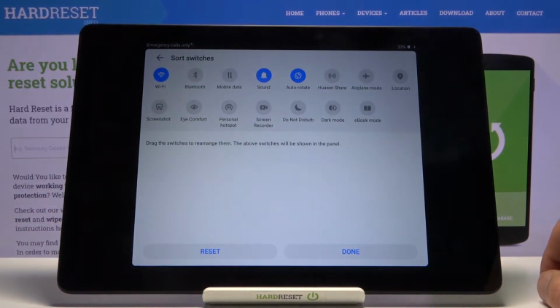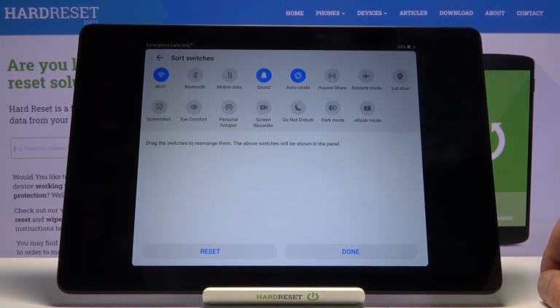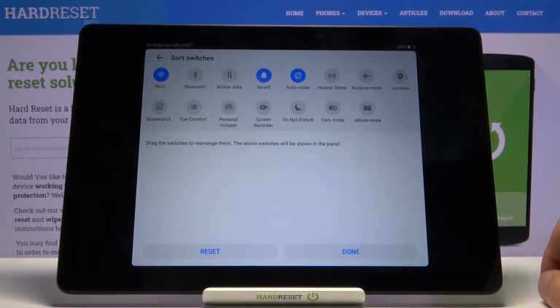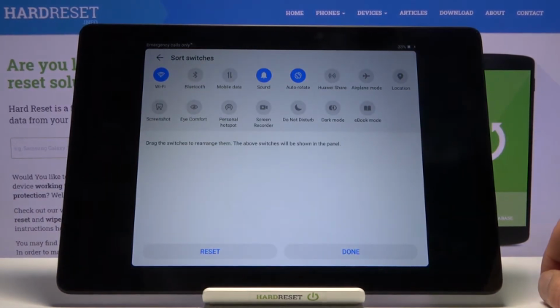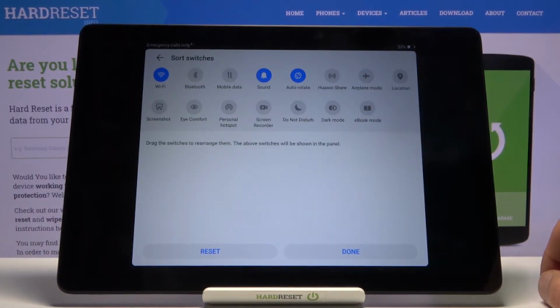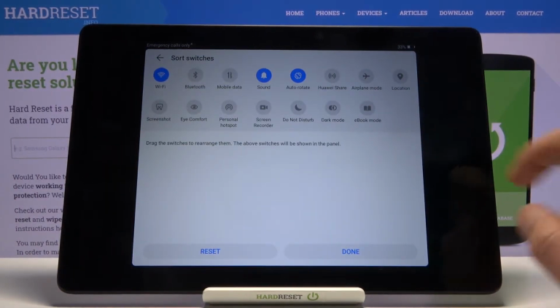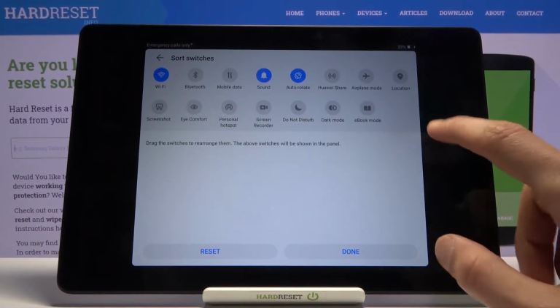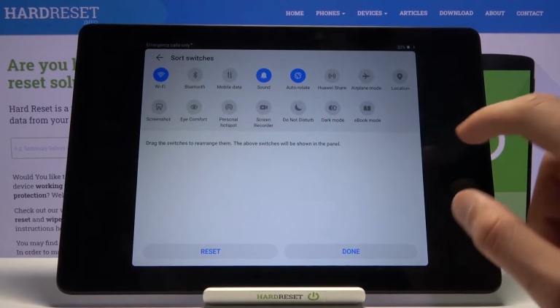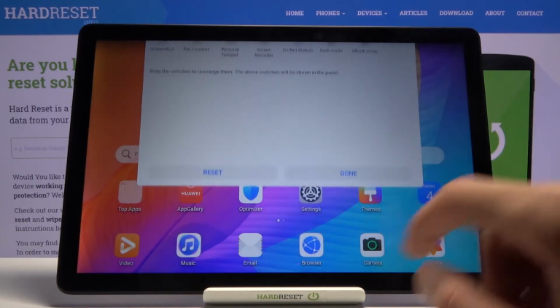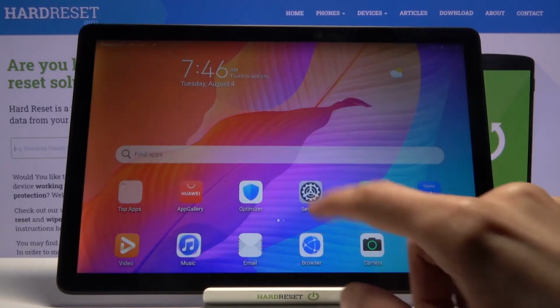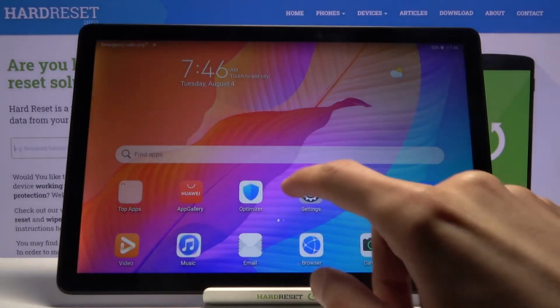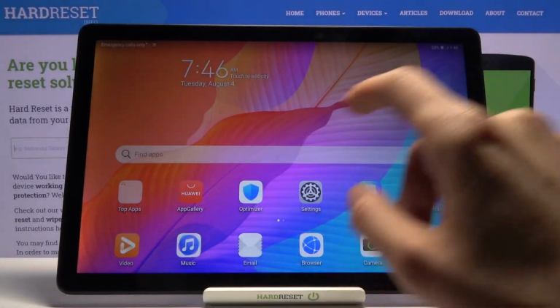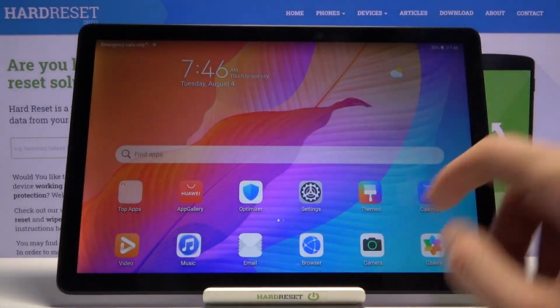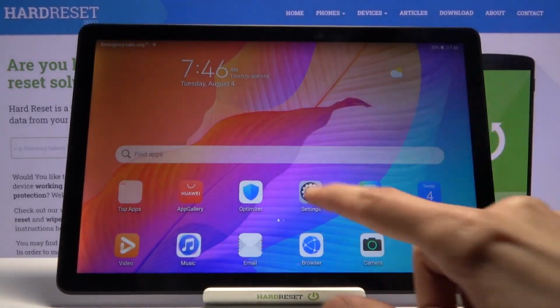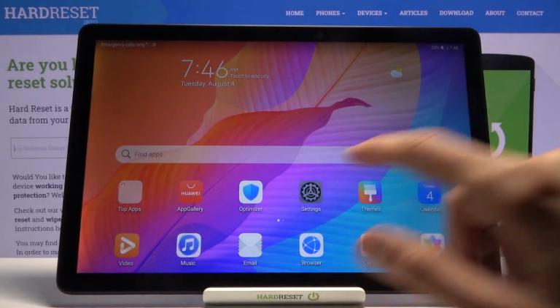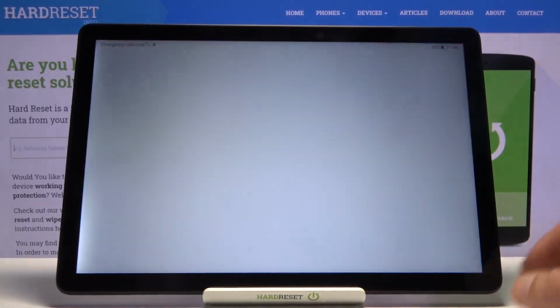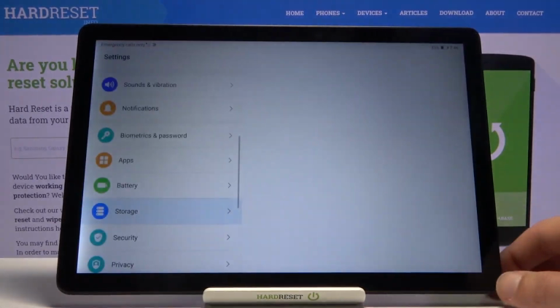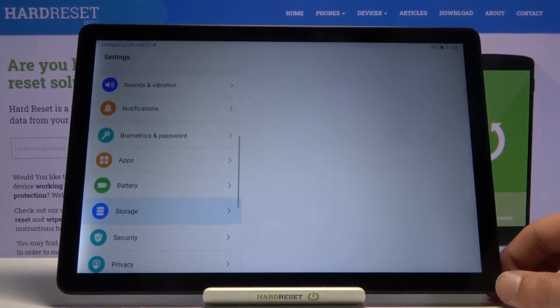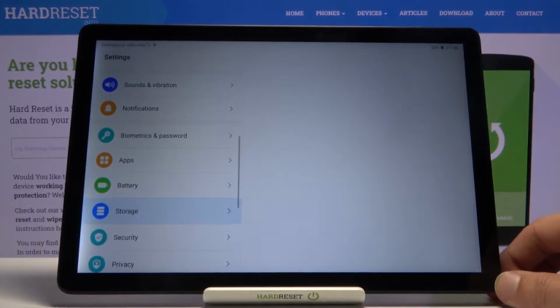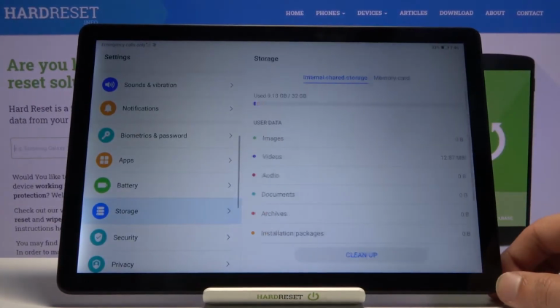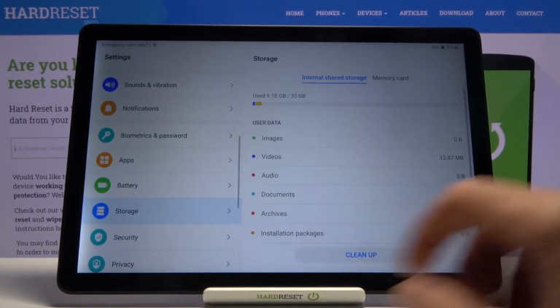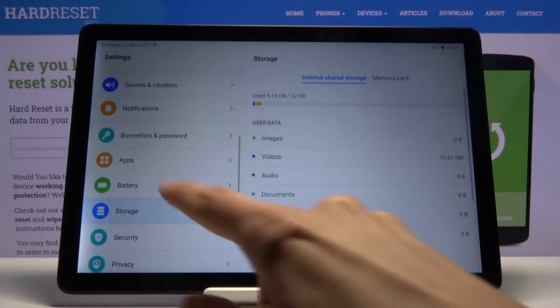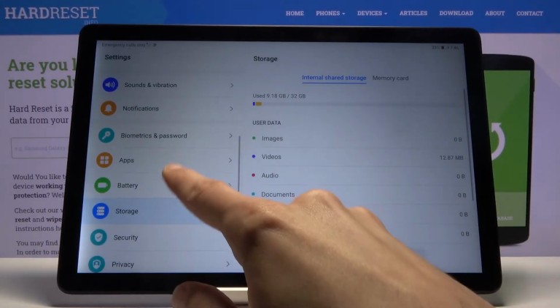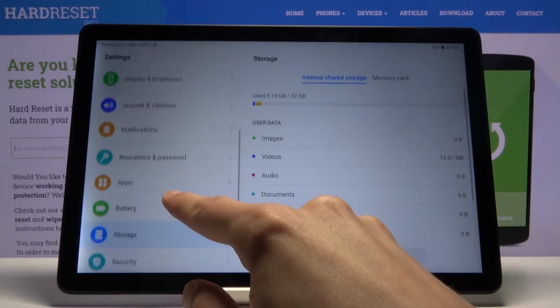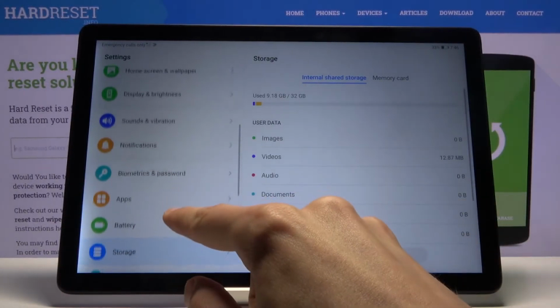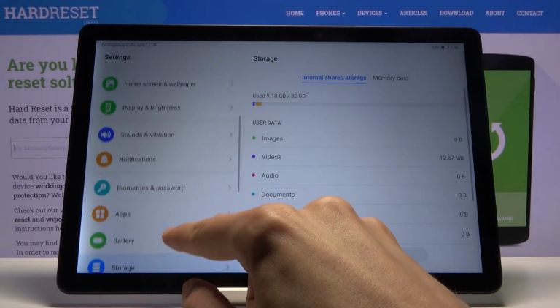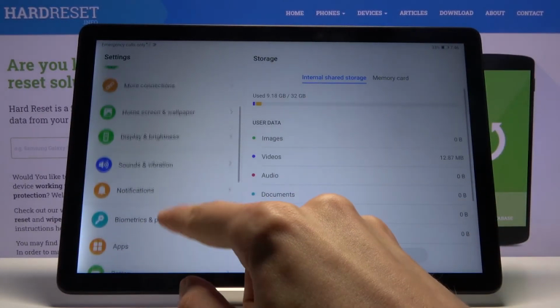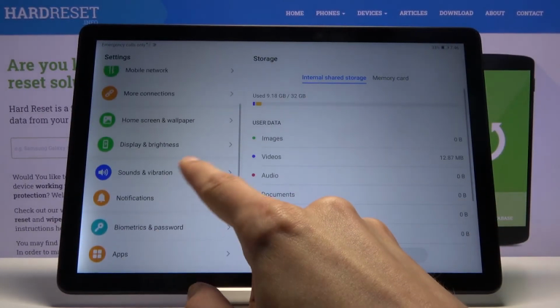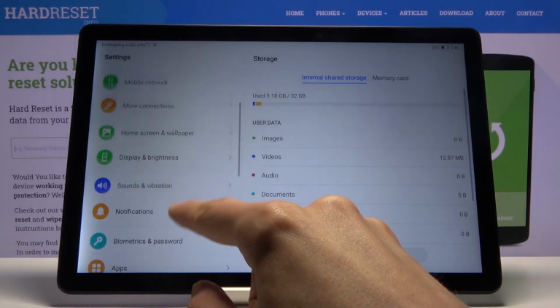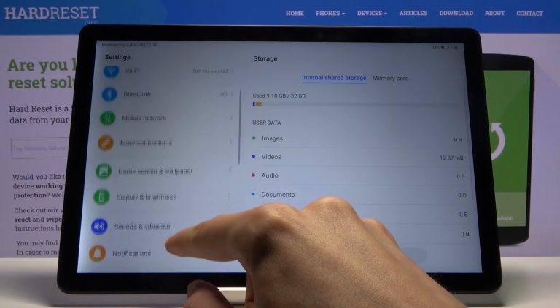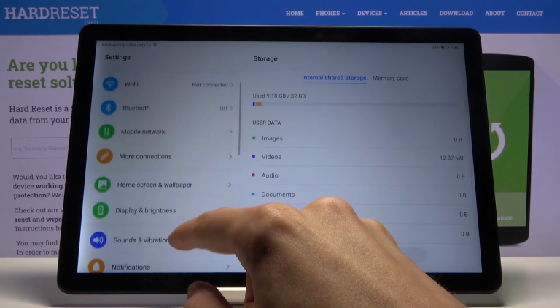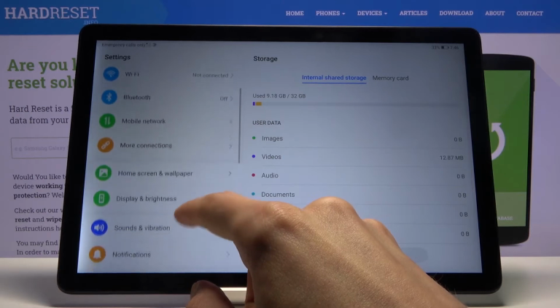It looks like there is no toggle unfortunately, so we need to go to the settings from here and find the battery section.